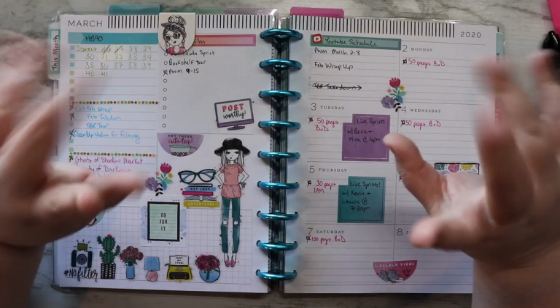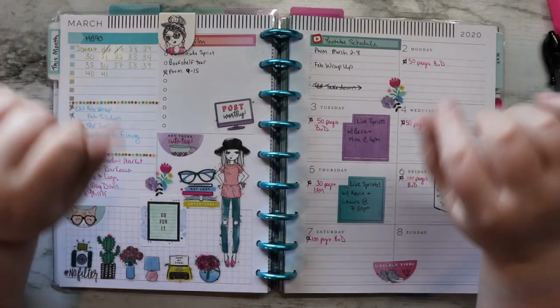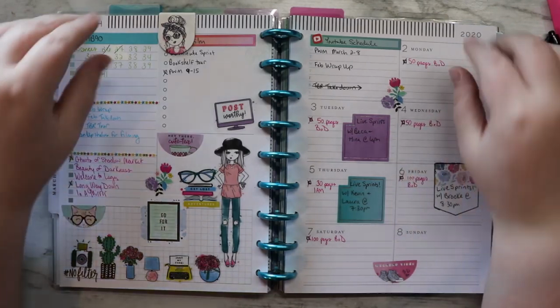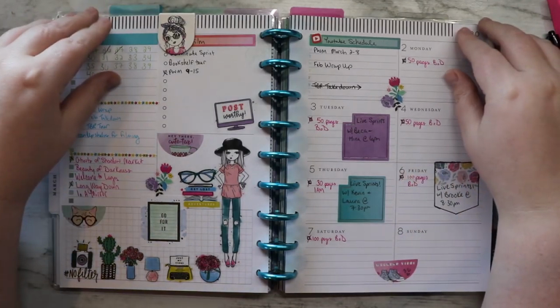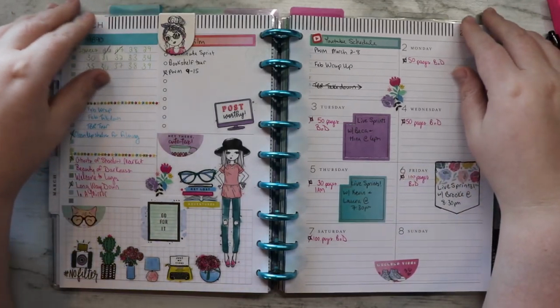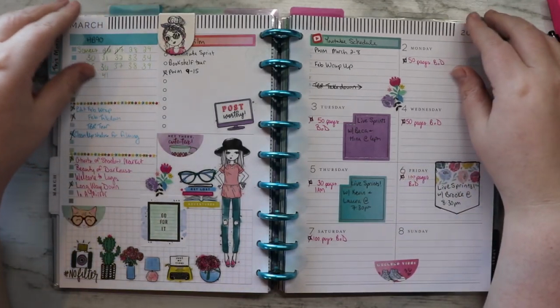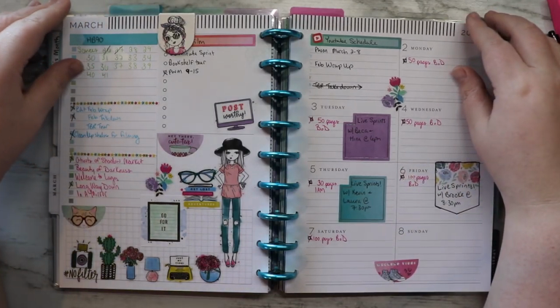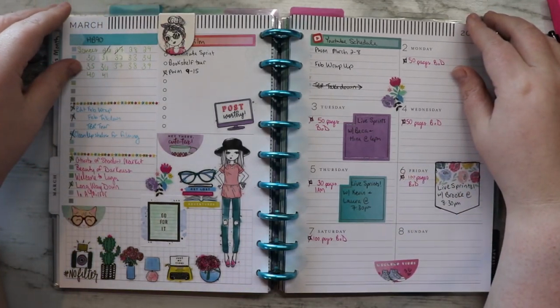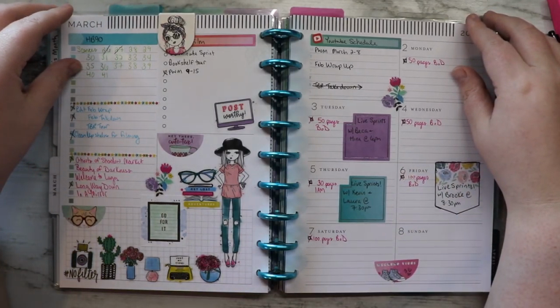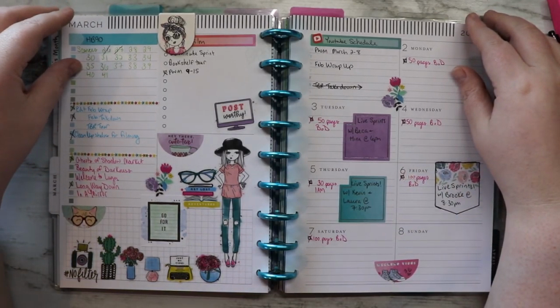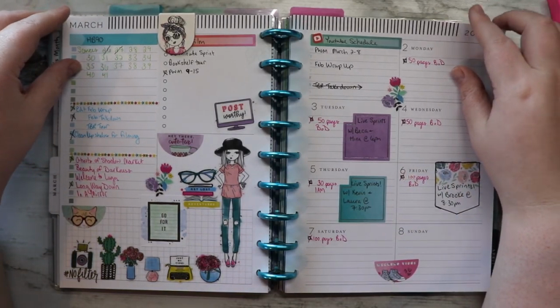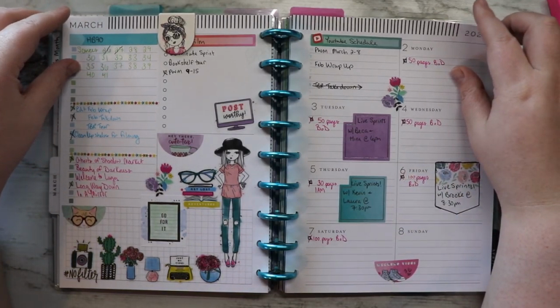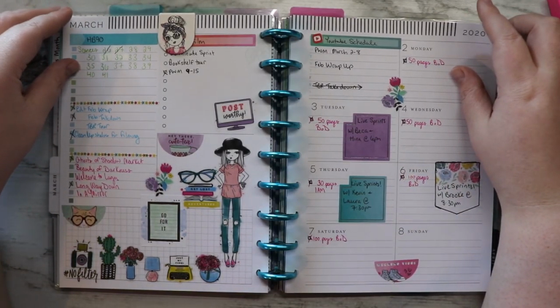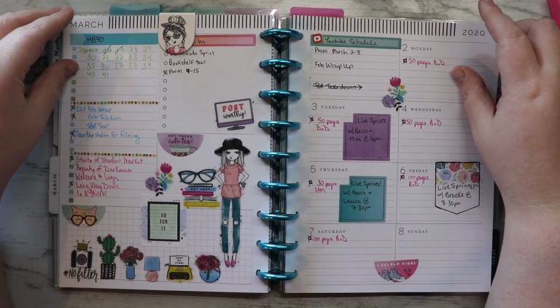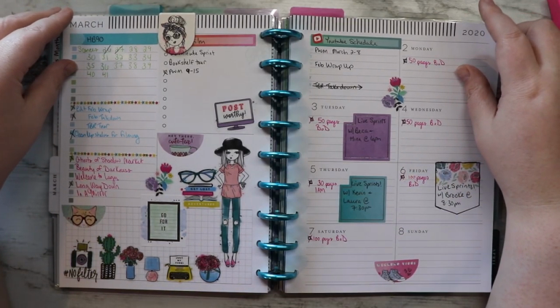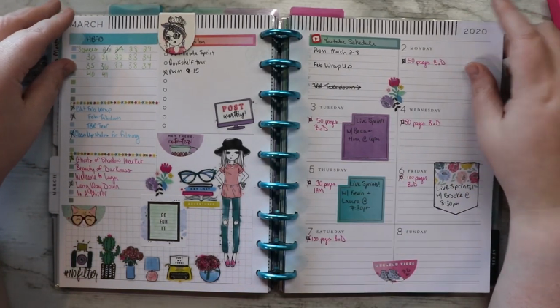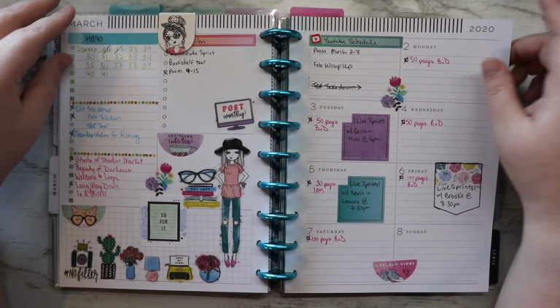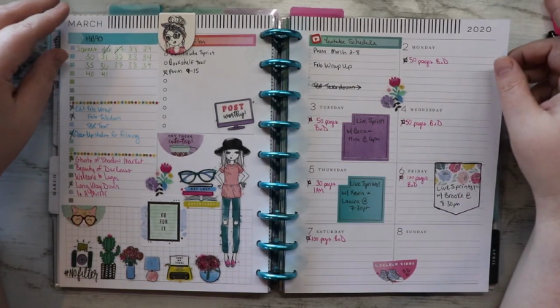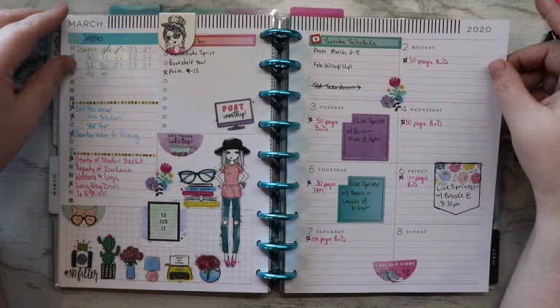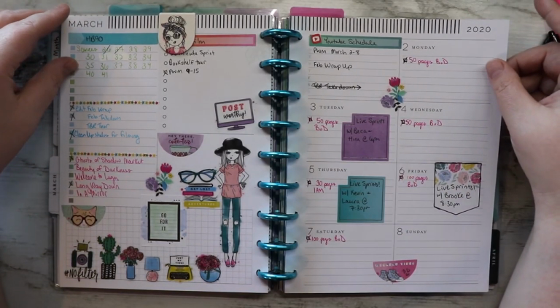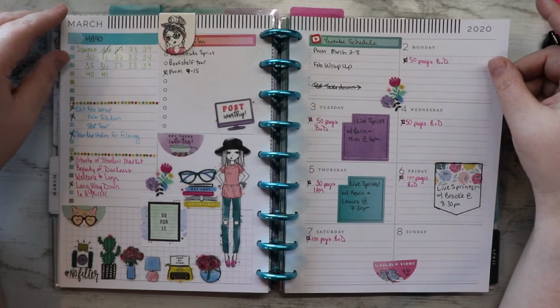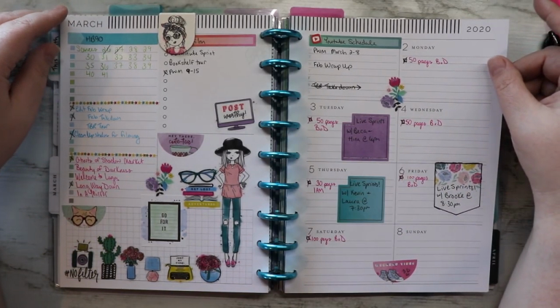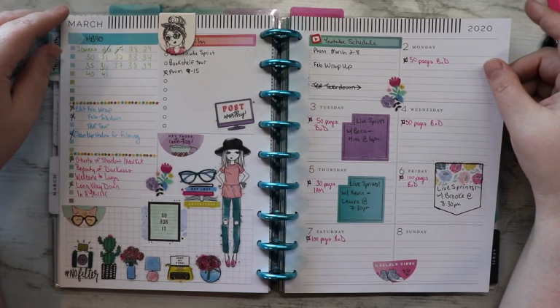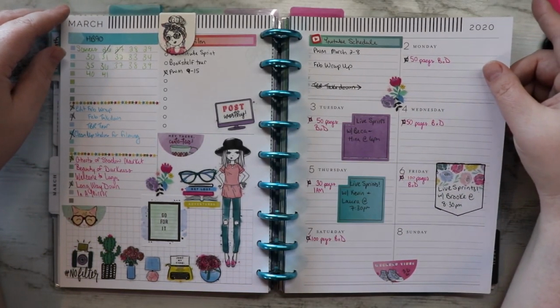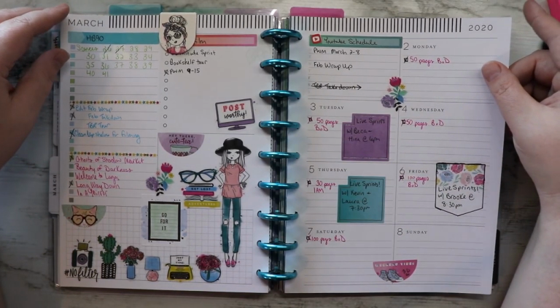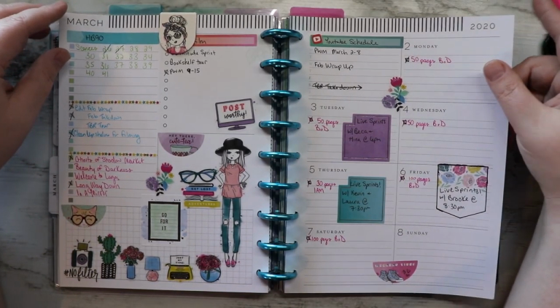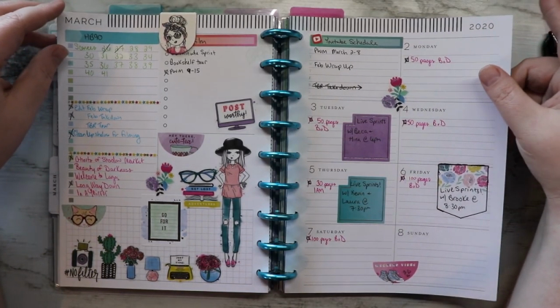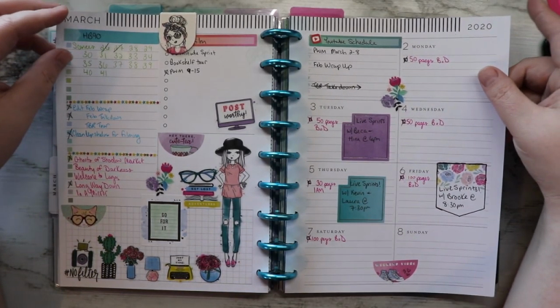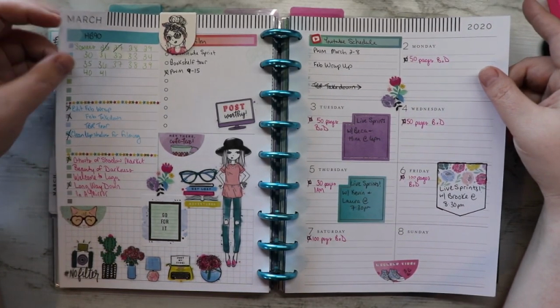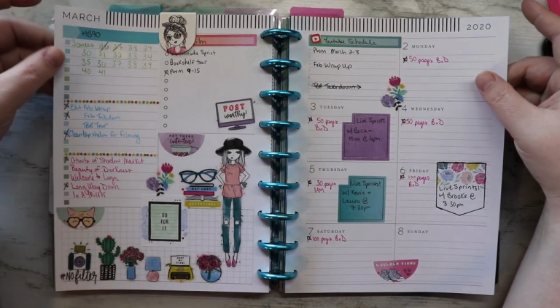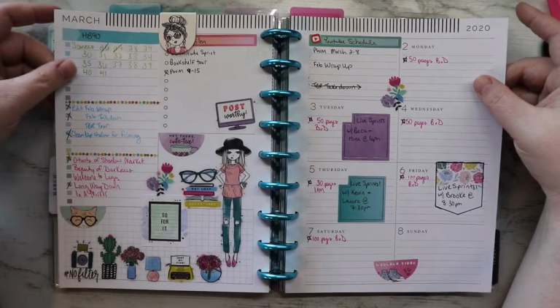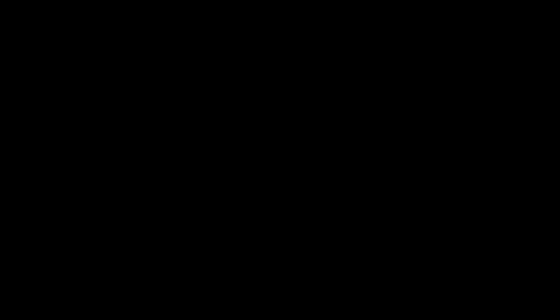Hi friends! Today we're going to do a plan with me for the week of March 9th through the 15th.